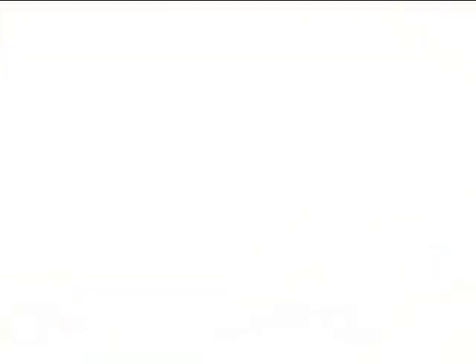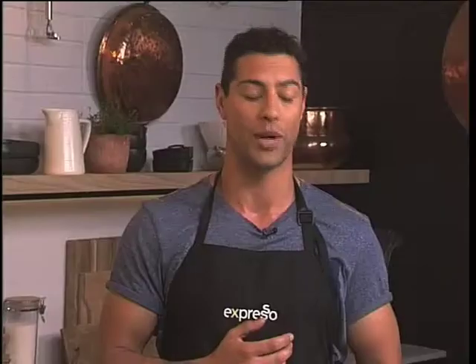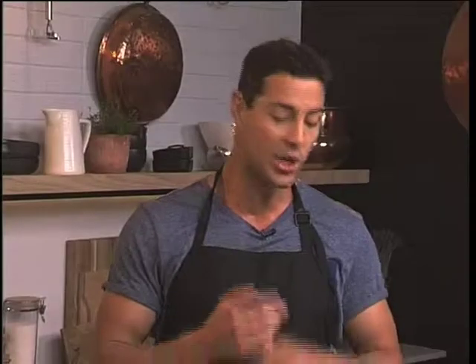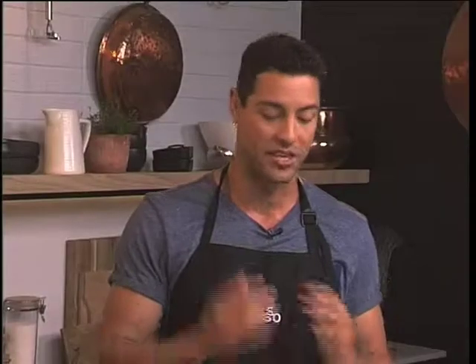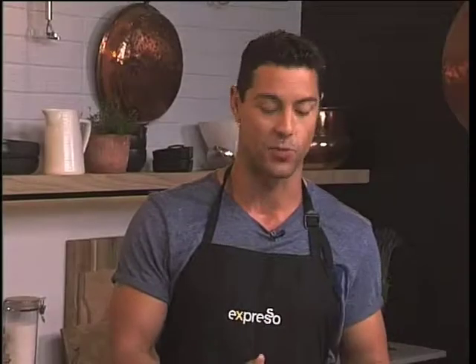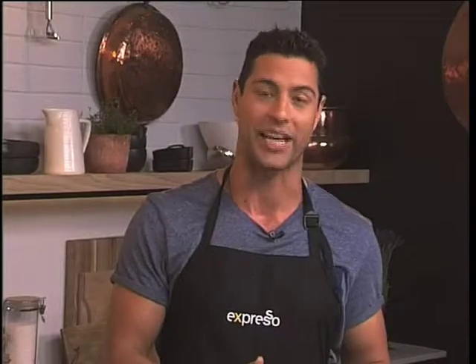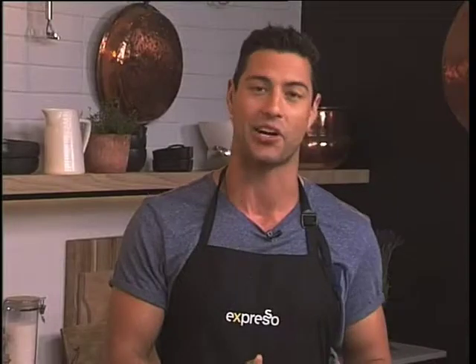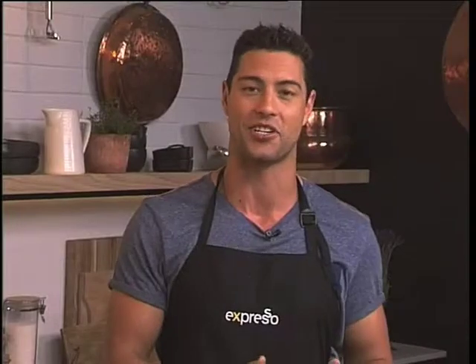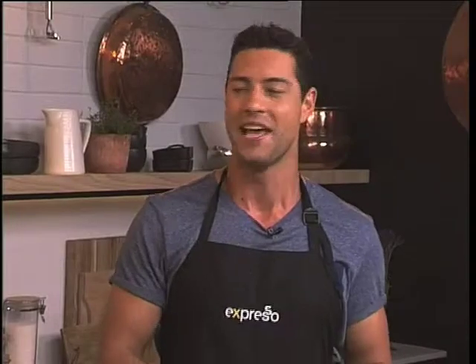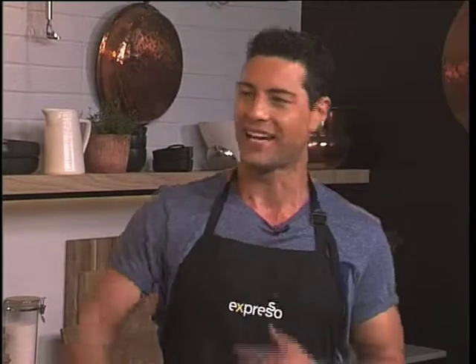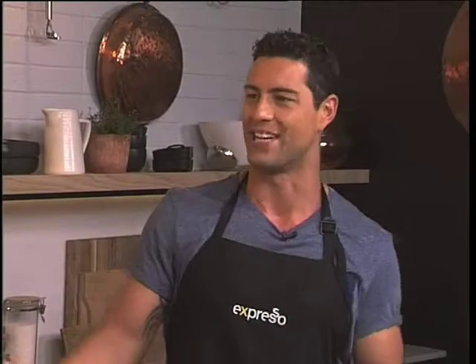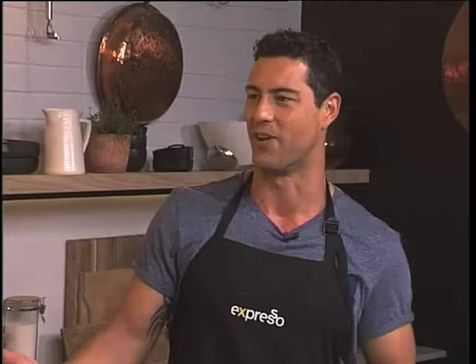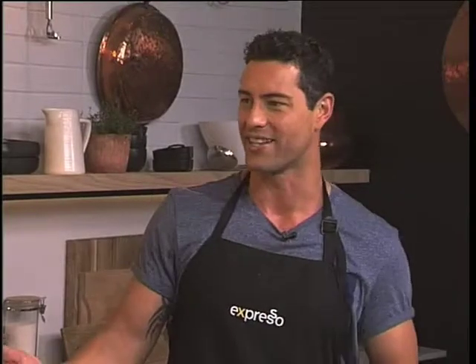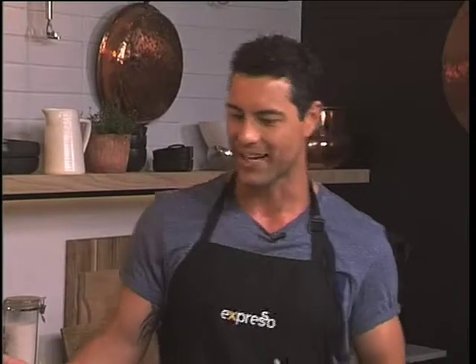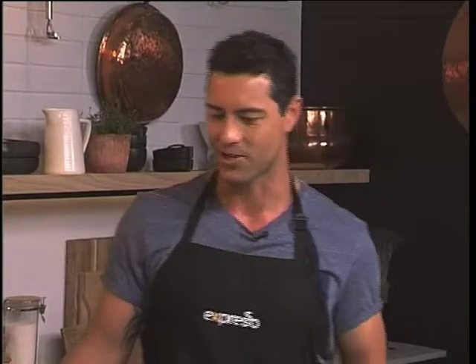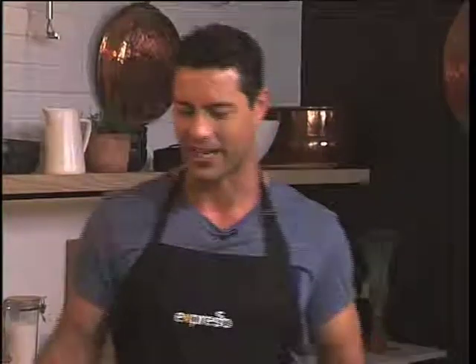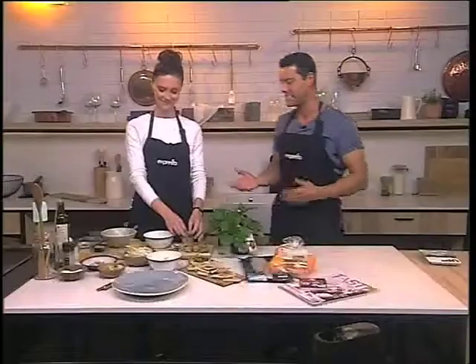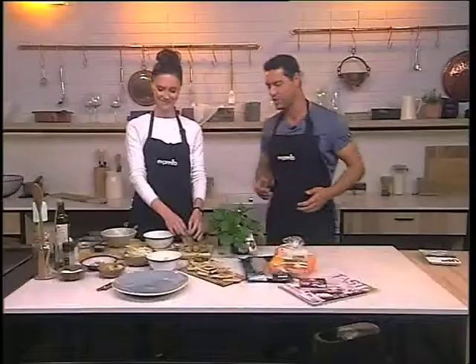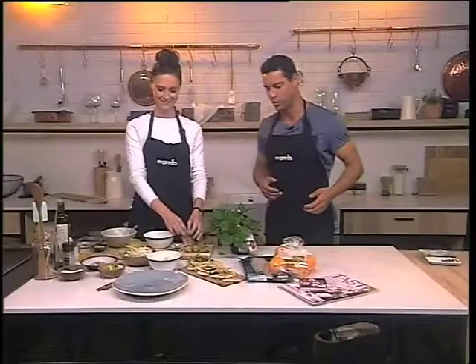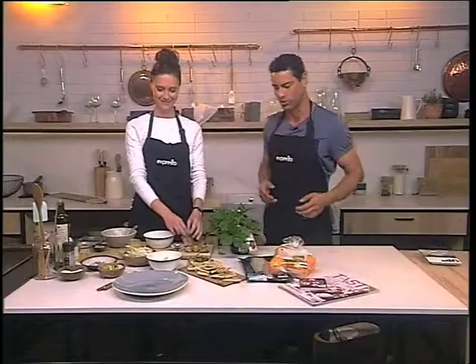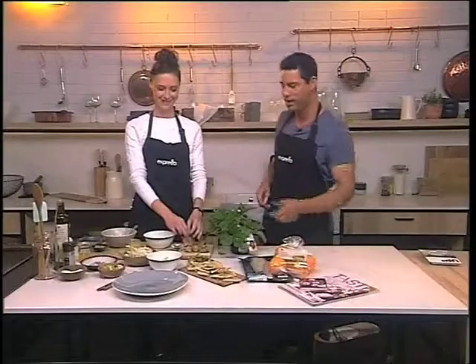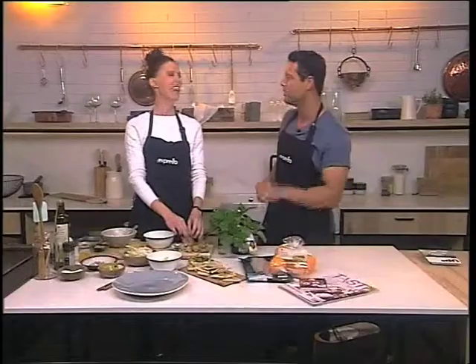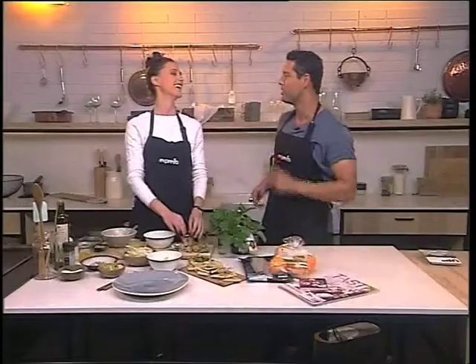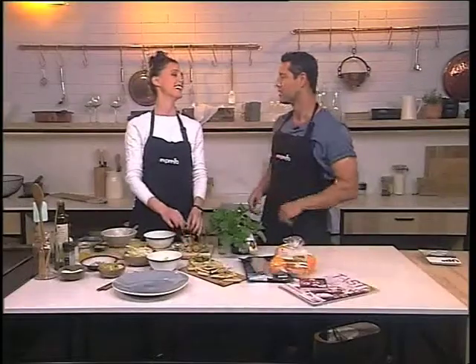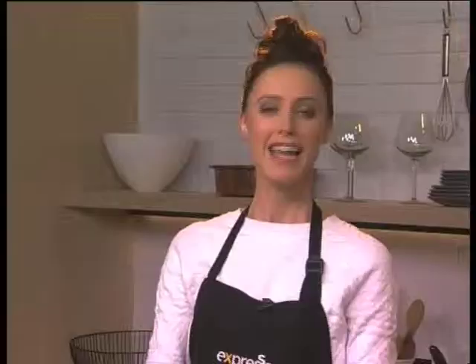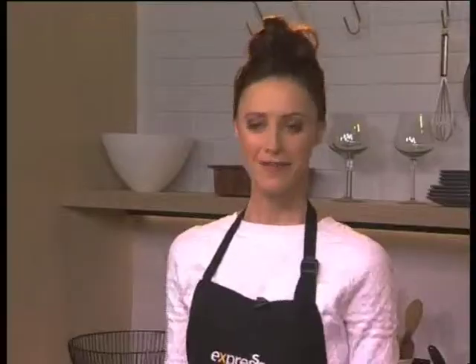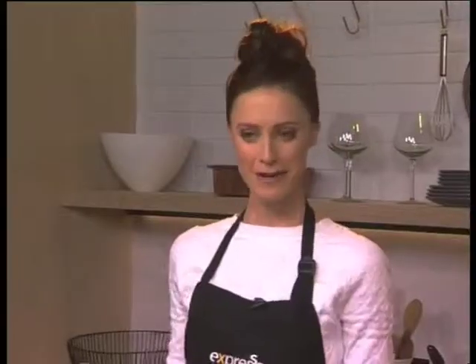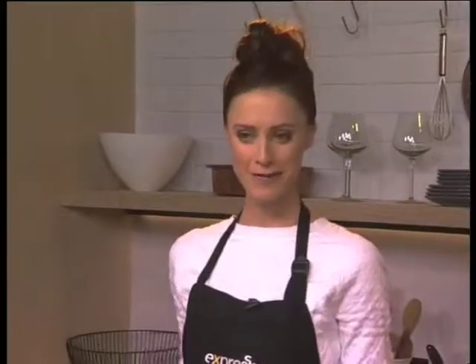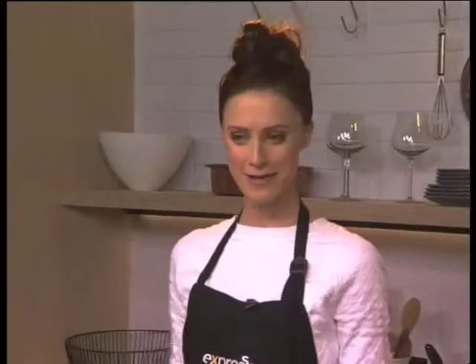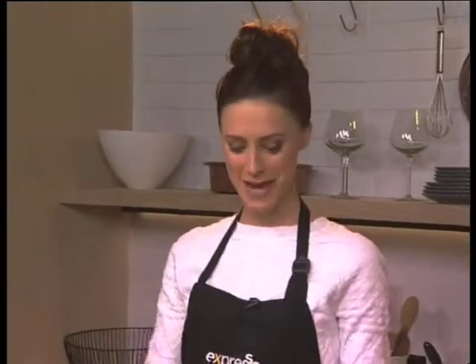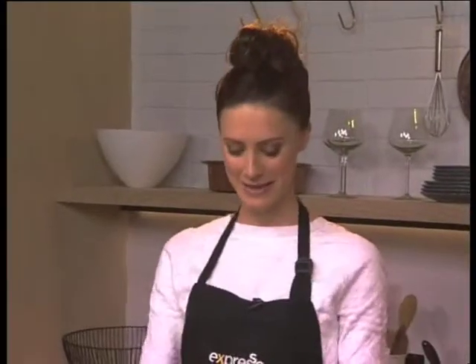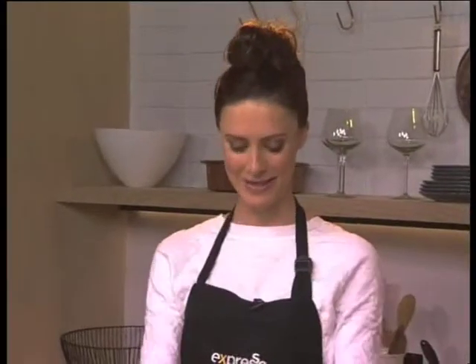We're going to use that this morning in our kitchen. Claire is joining us. Claire, you look exceptionally tall today. I've got some high heels on.